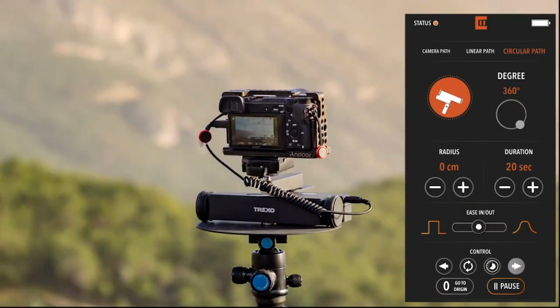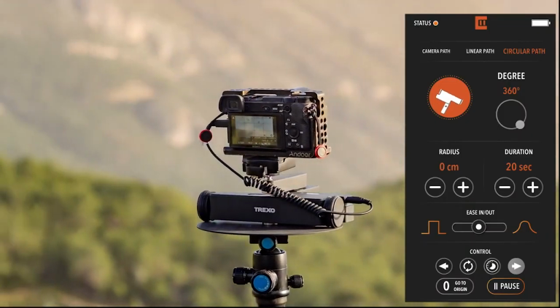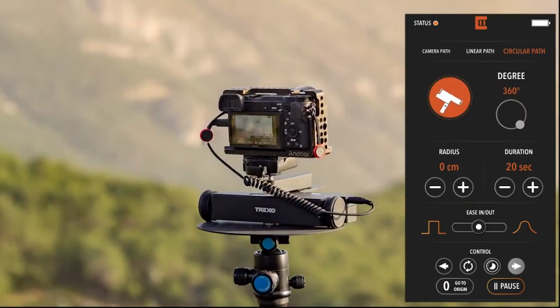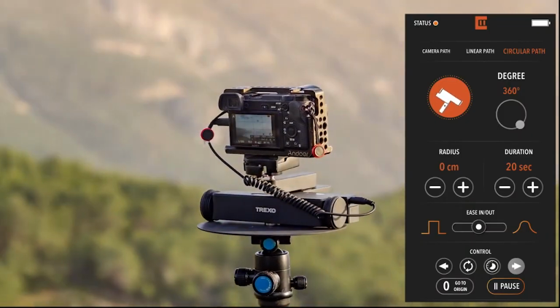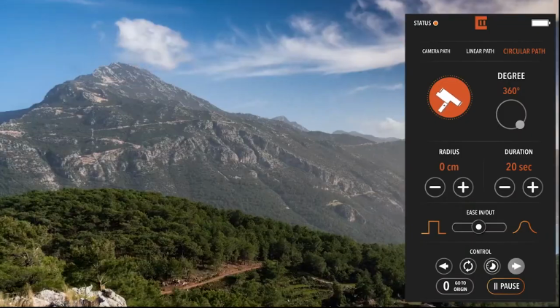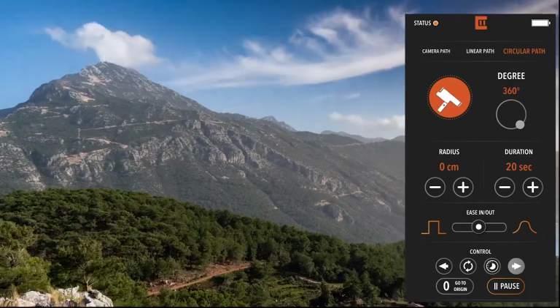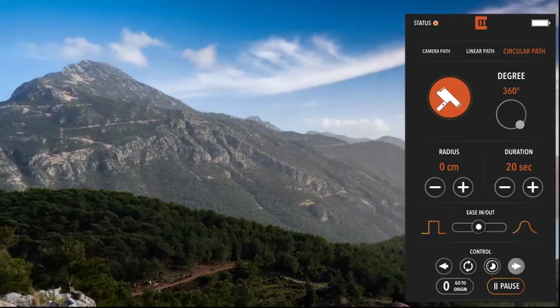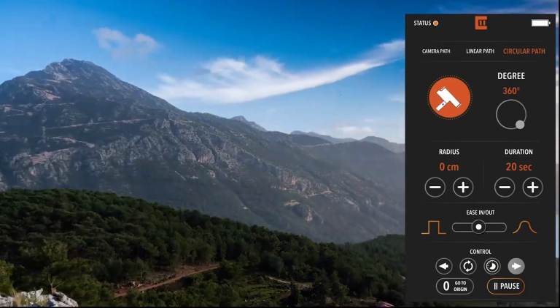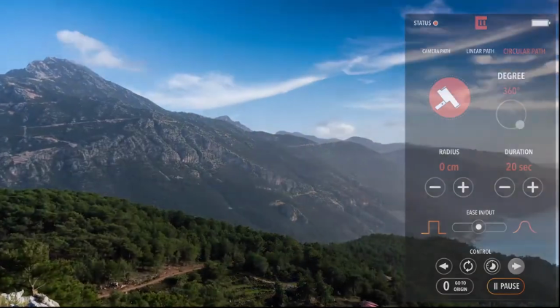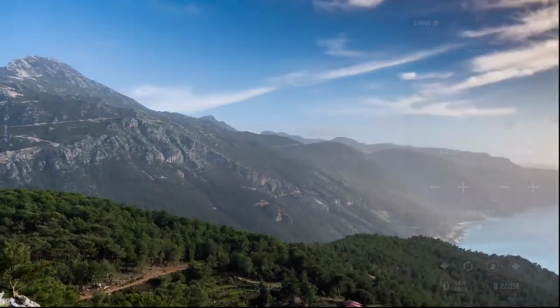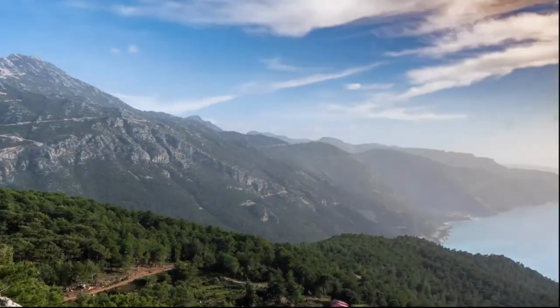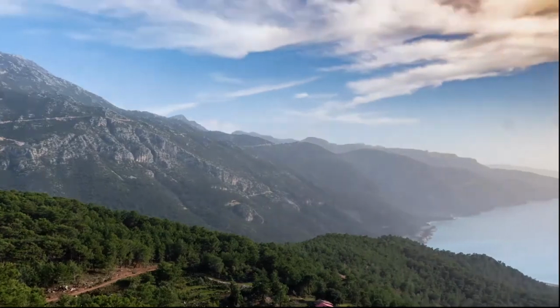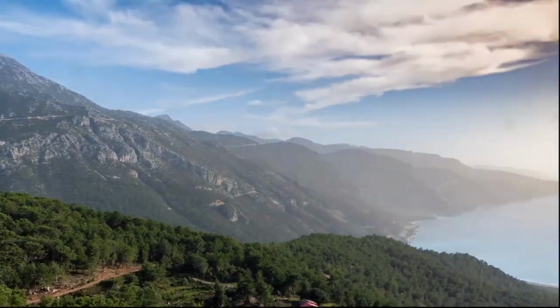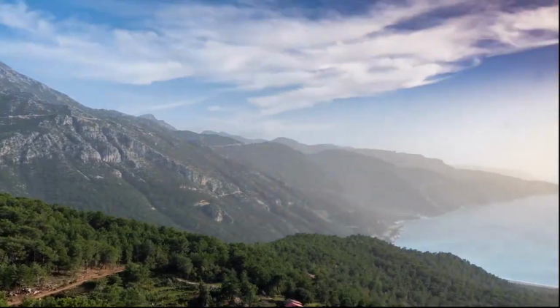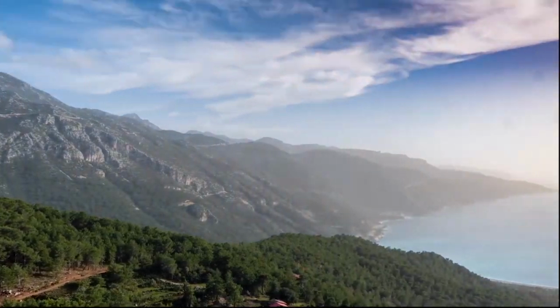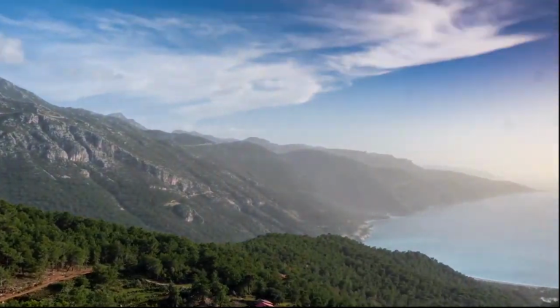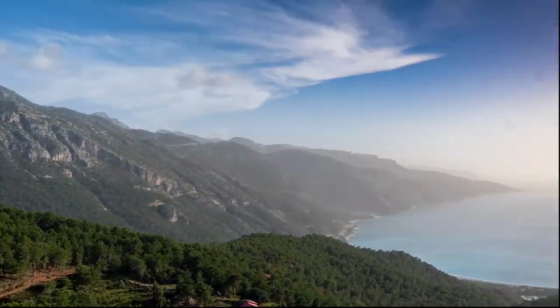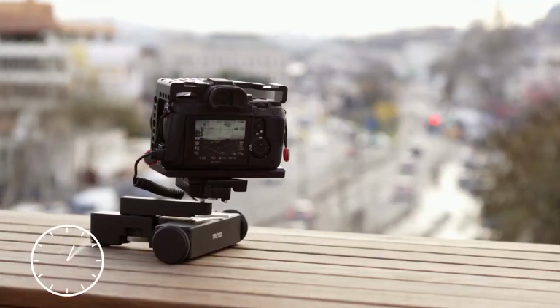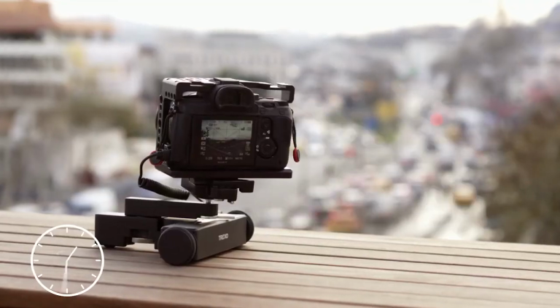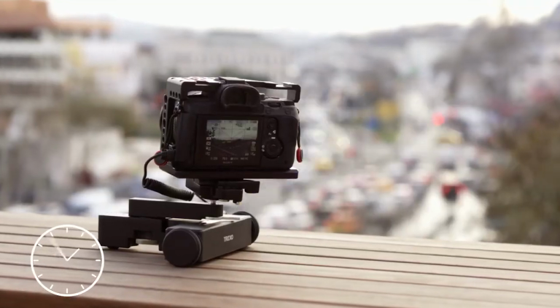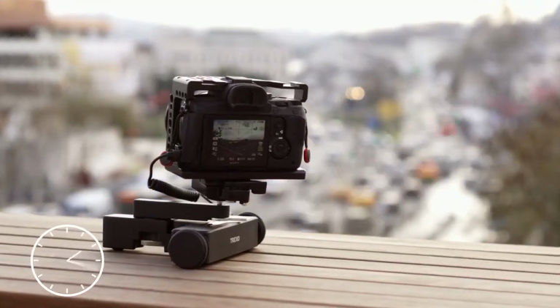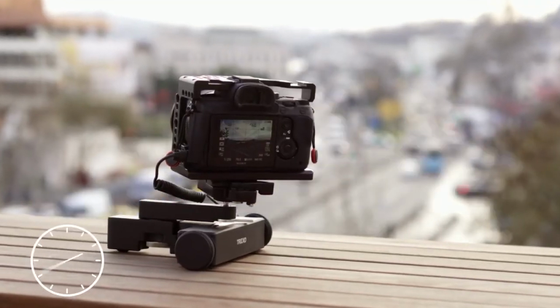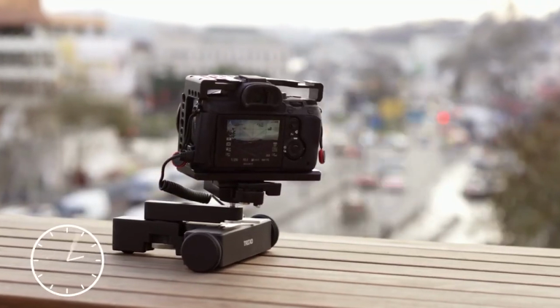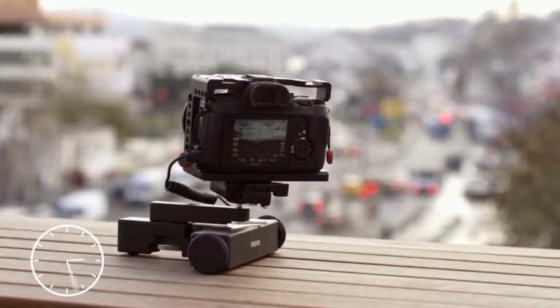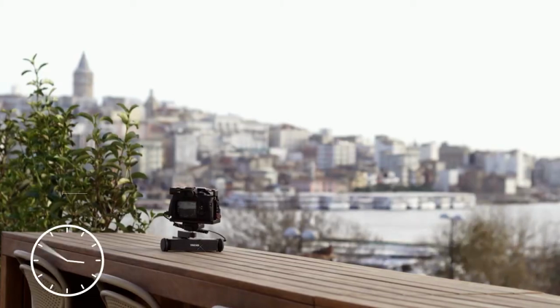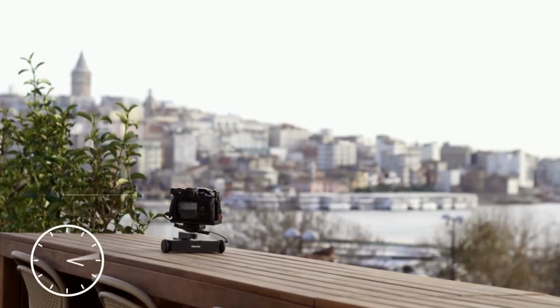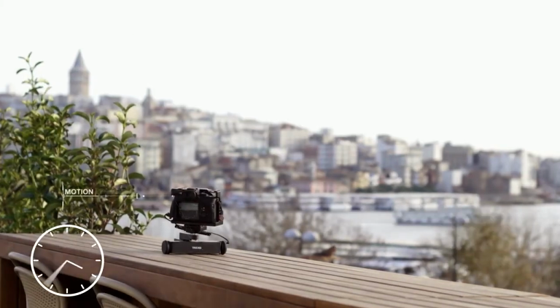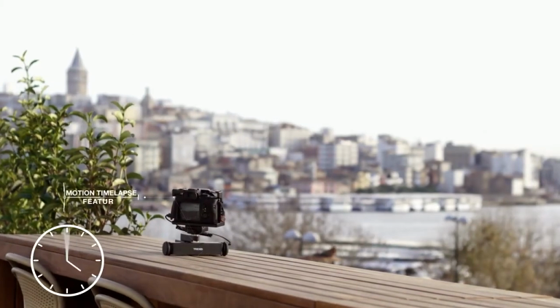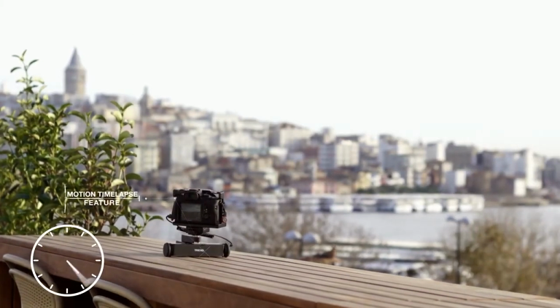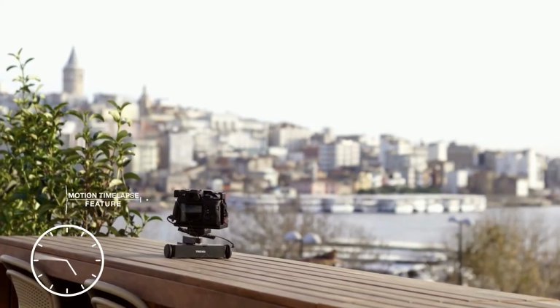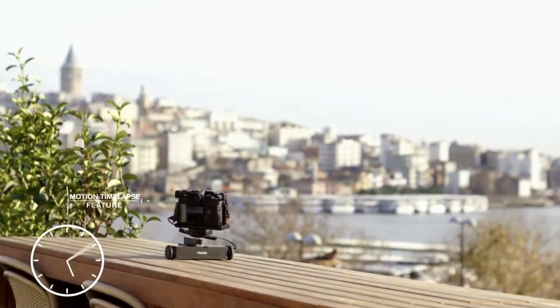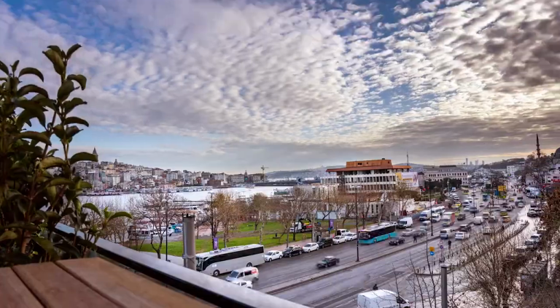With a single tap, you can convert a movement to a time-lapse. Just a few parameters and you're good to go, without any annoying calculations.